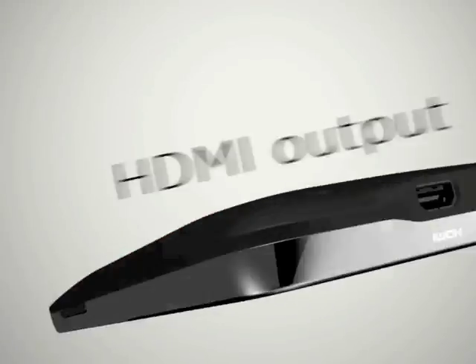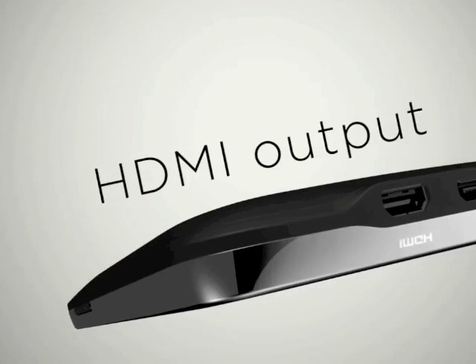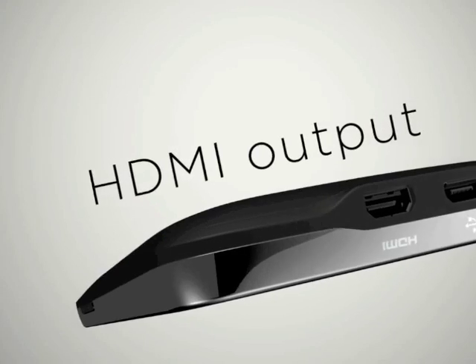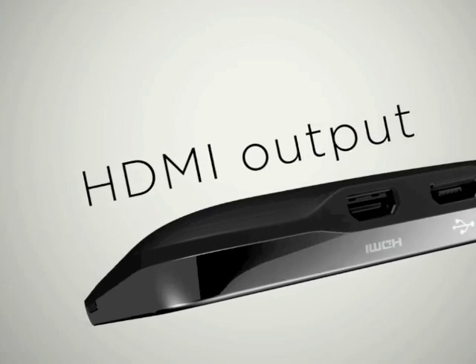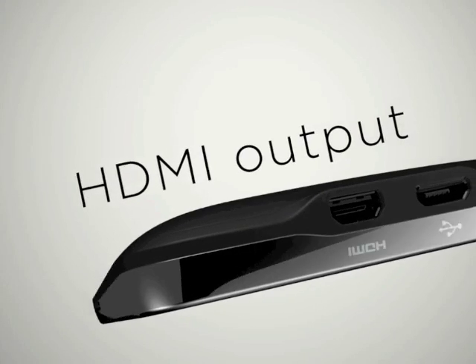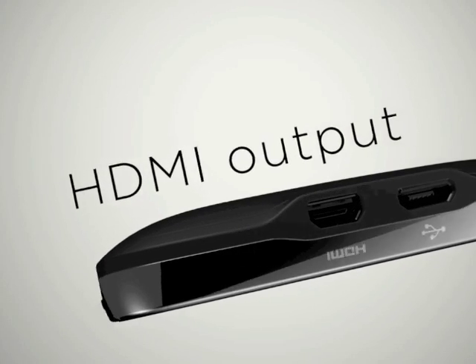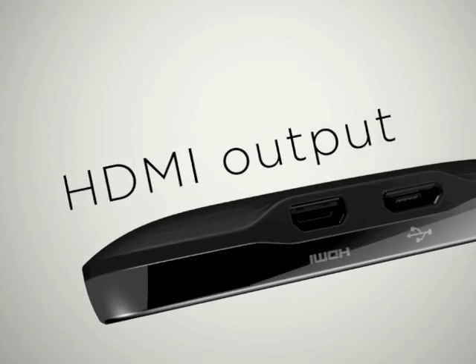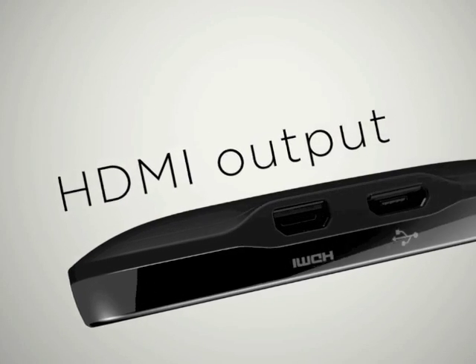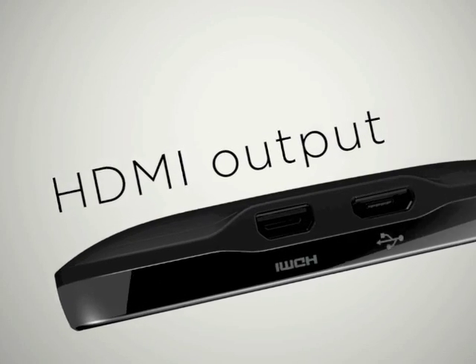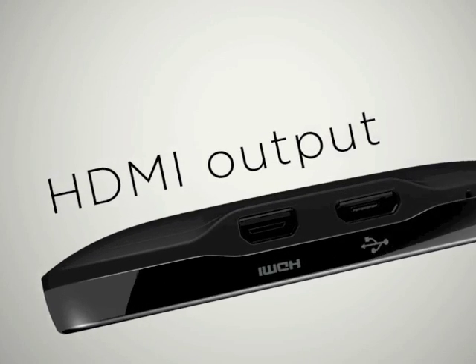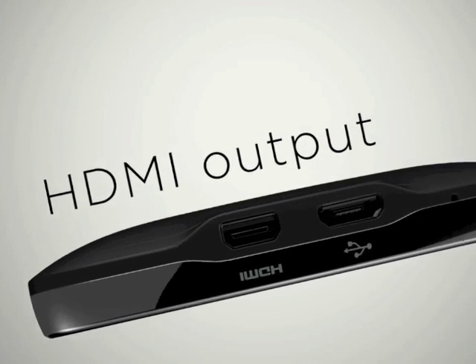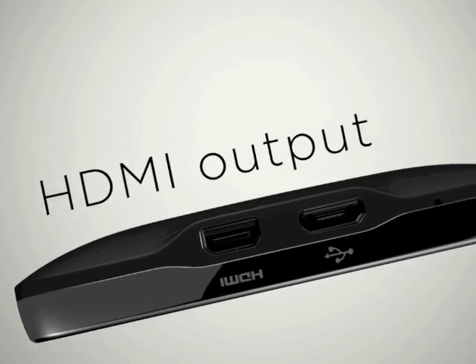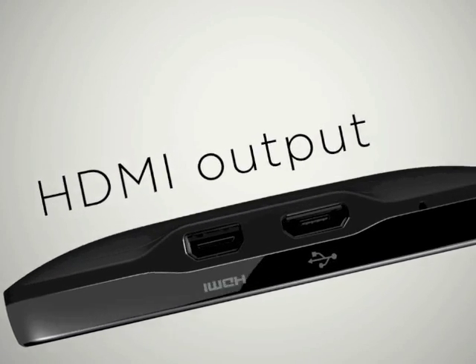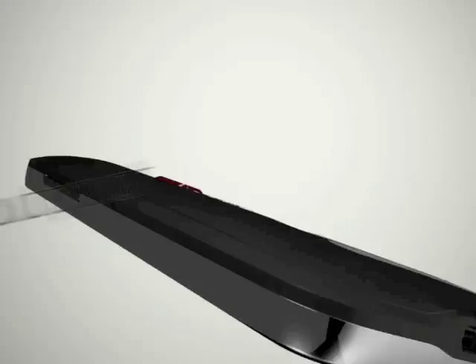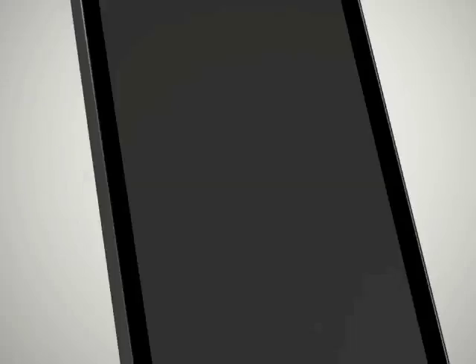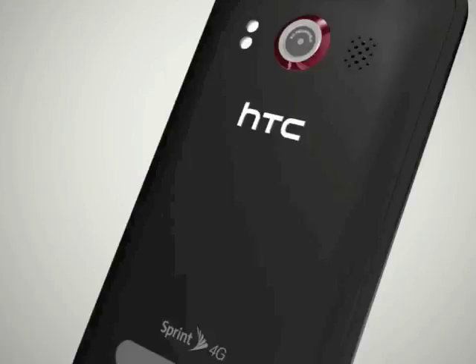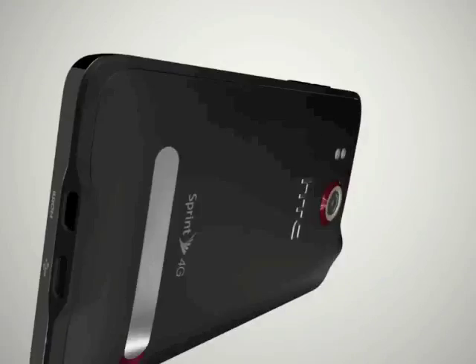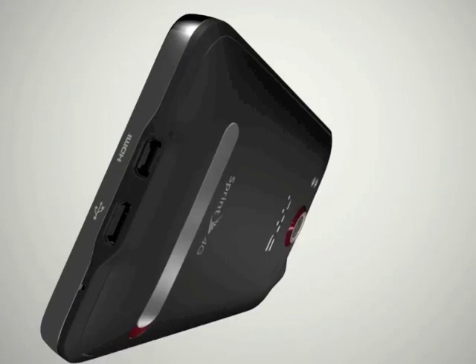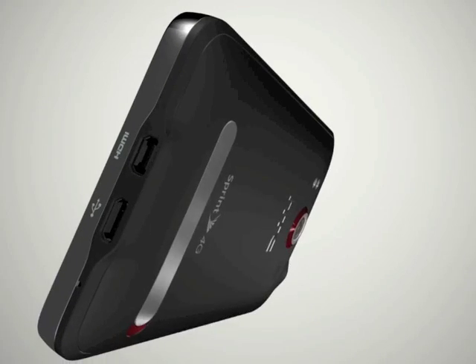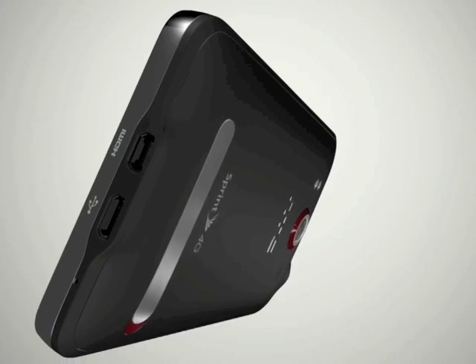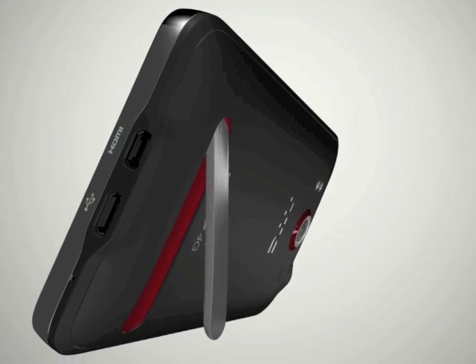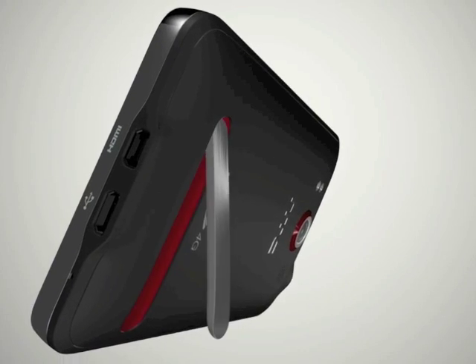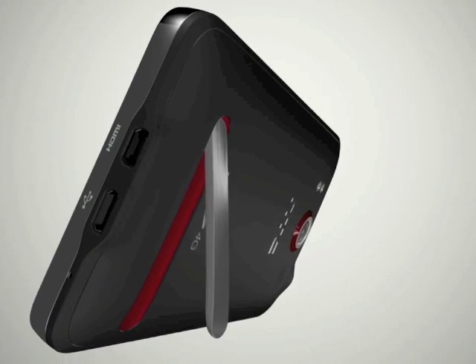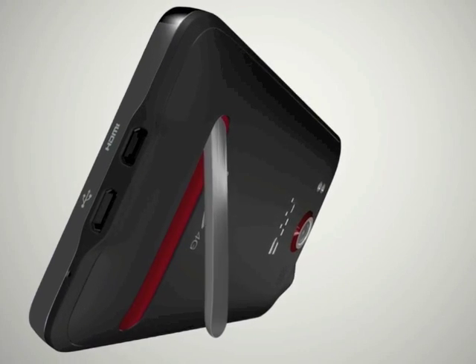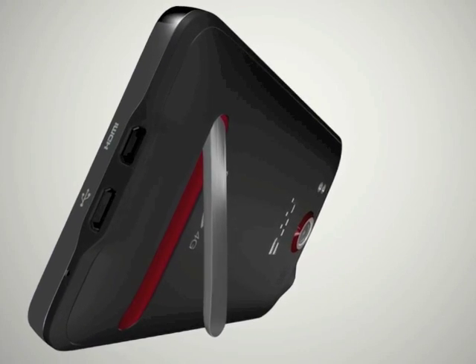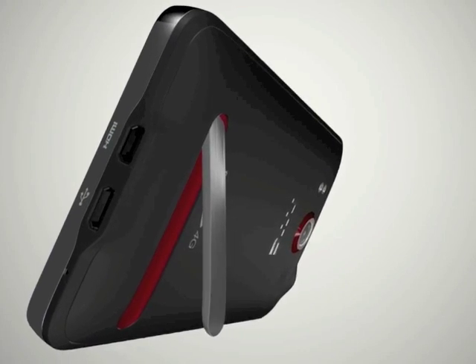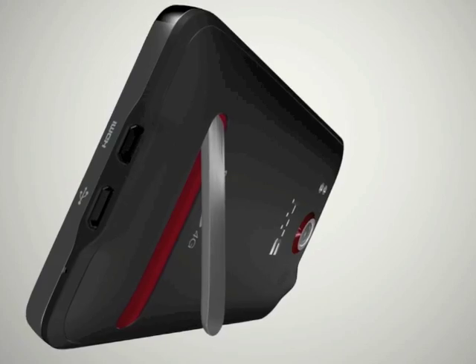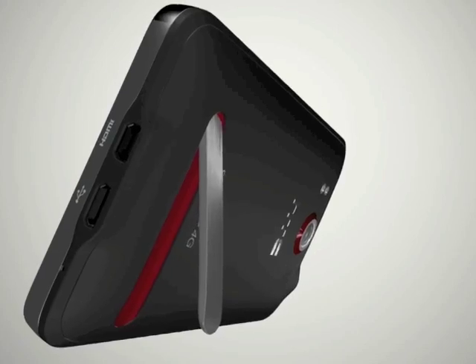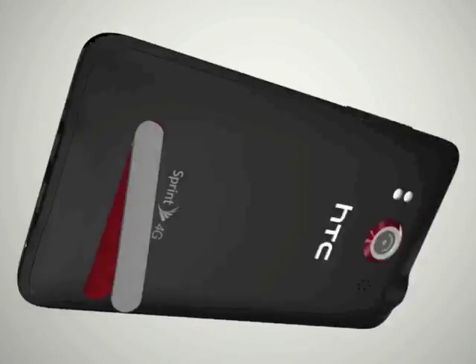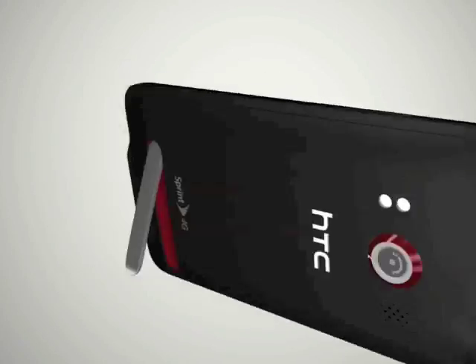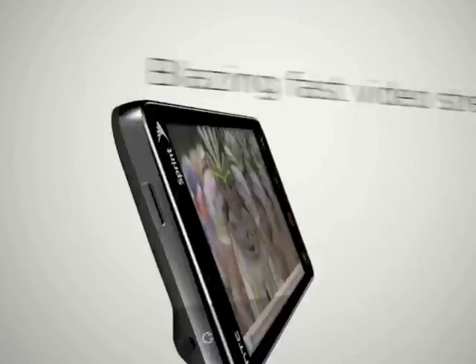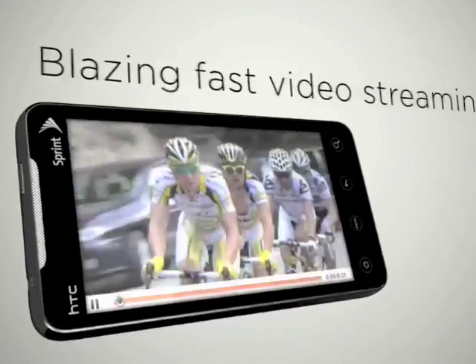HTC have gone for broke in terms of specs with their Android-powered Evo 4G, initially available exclusively on Sprint in the USA.